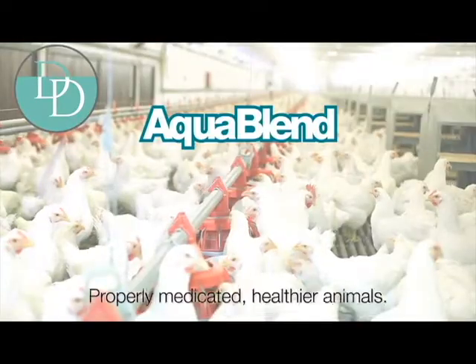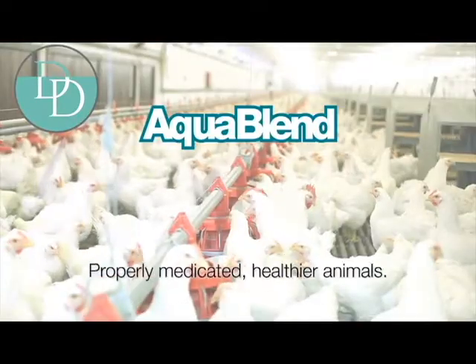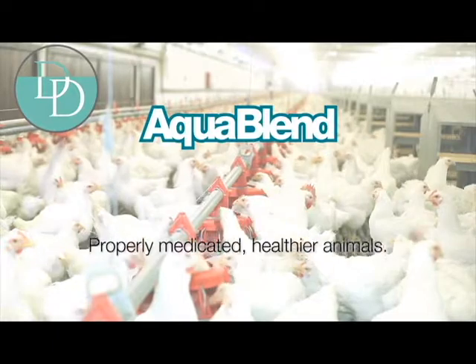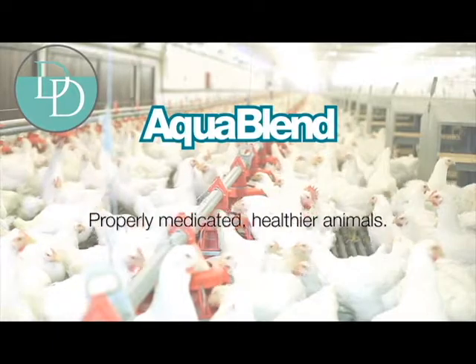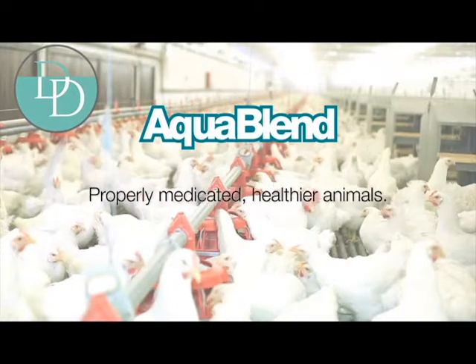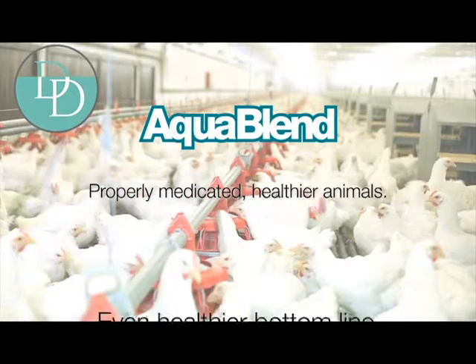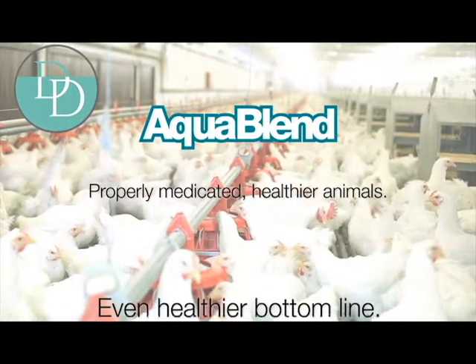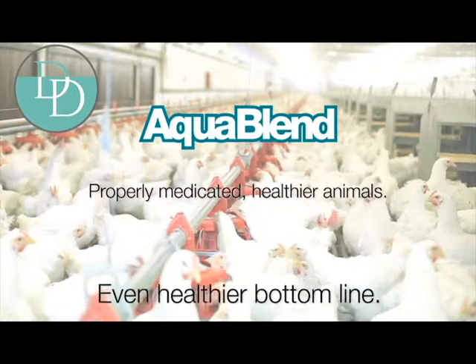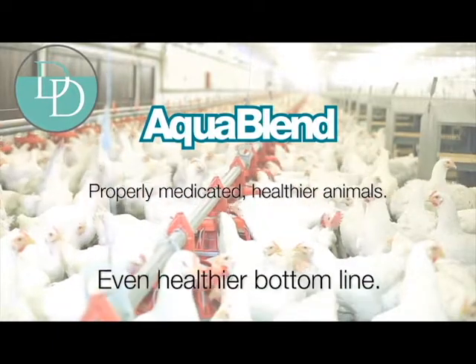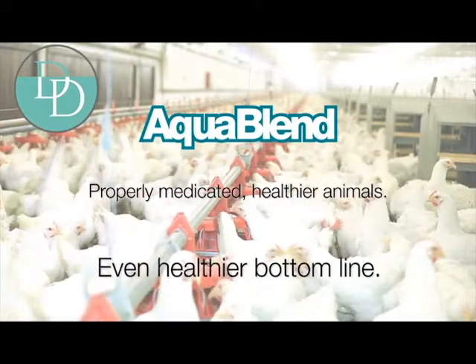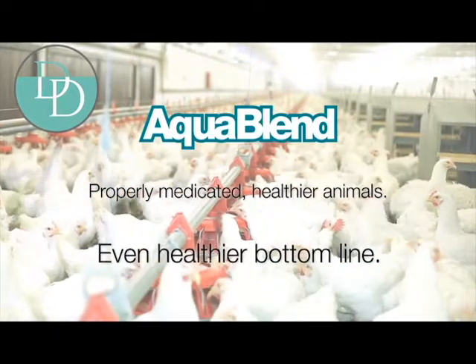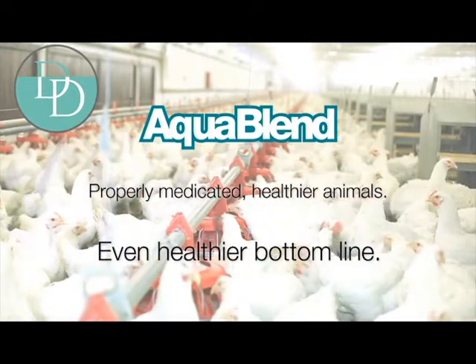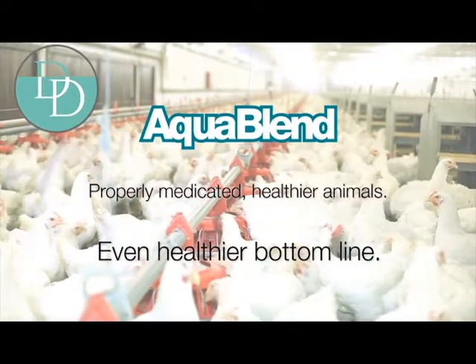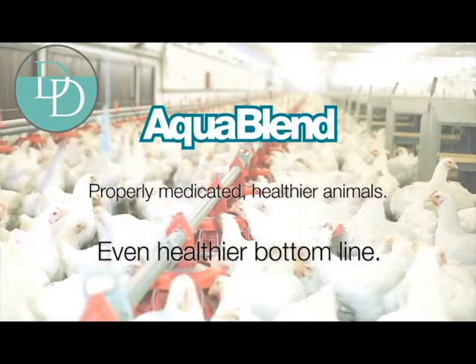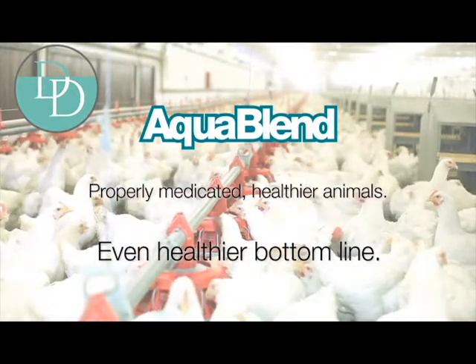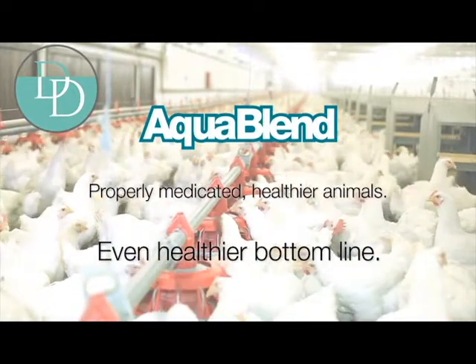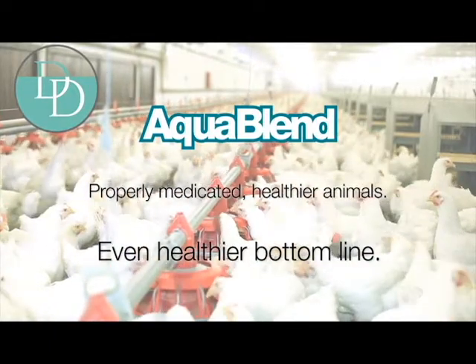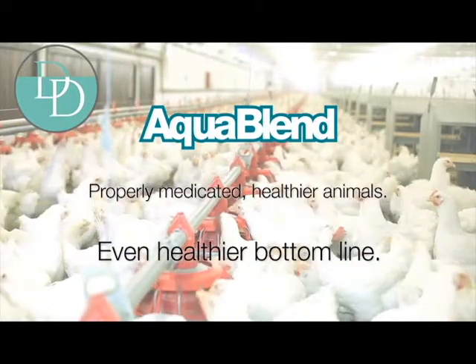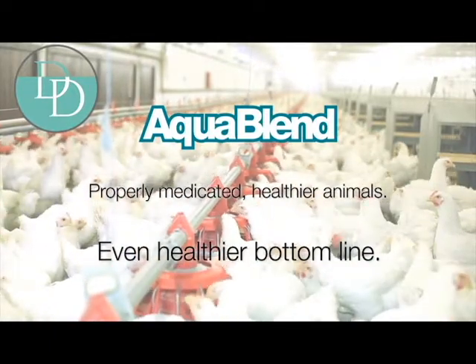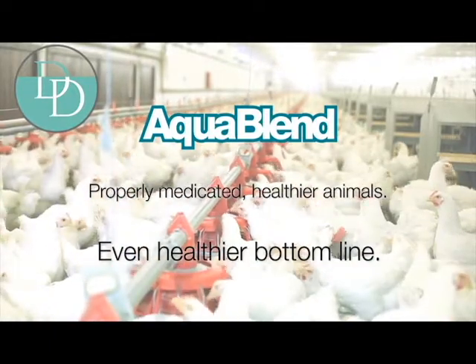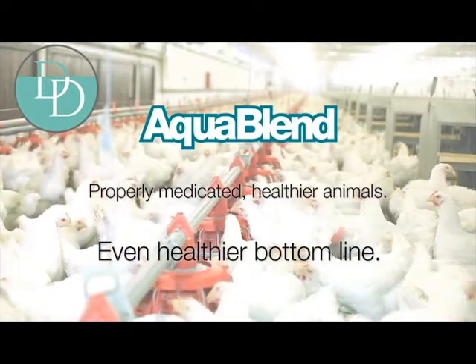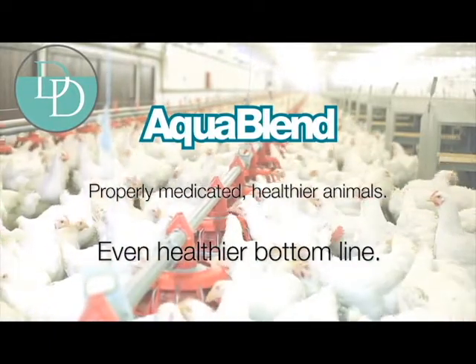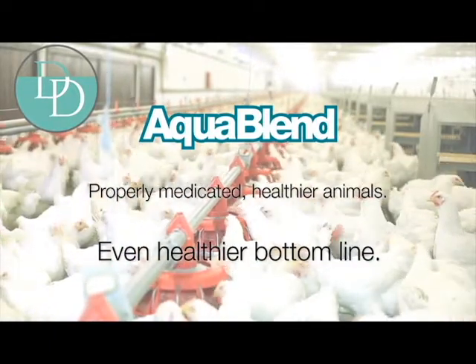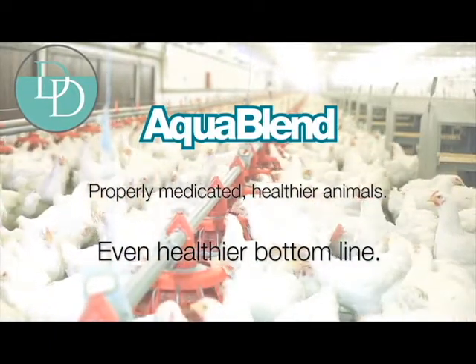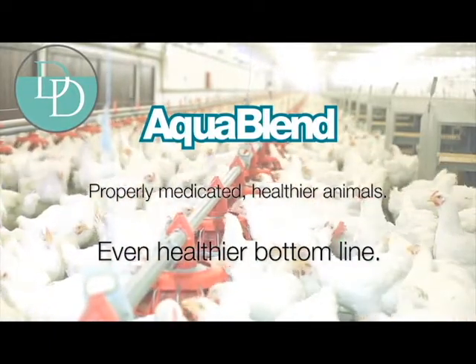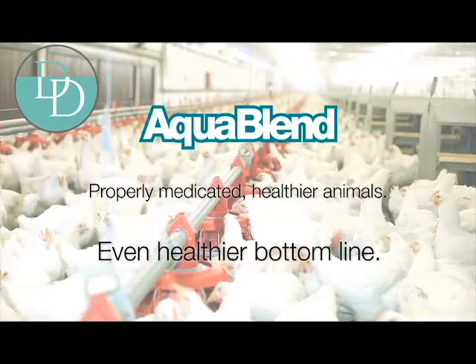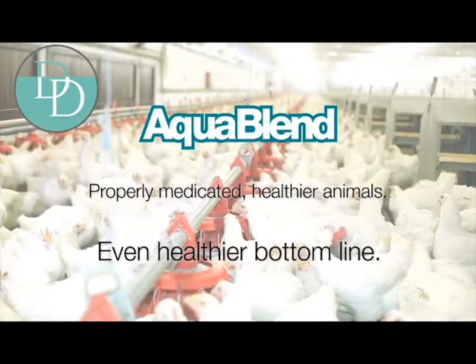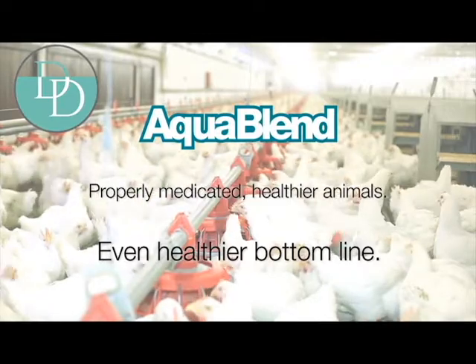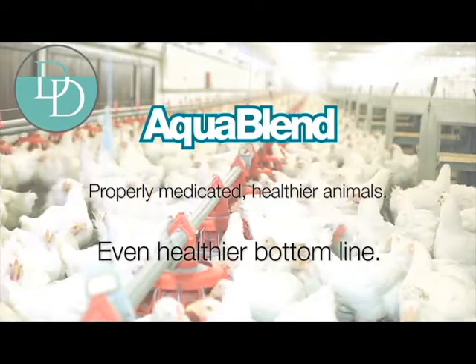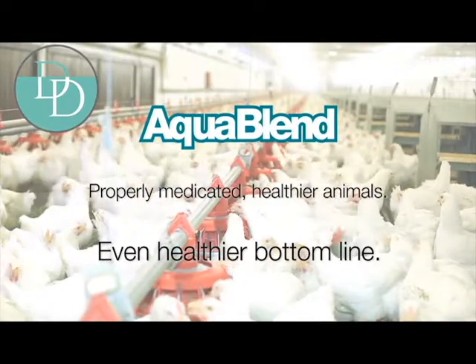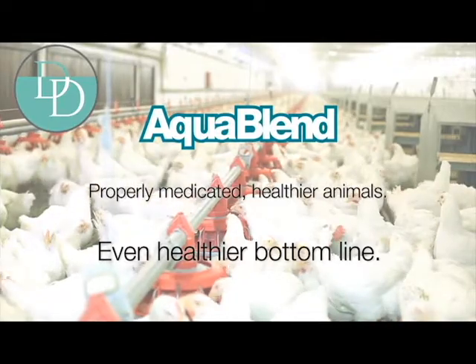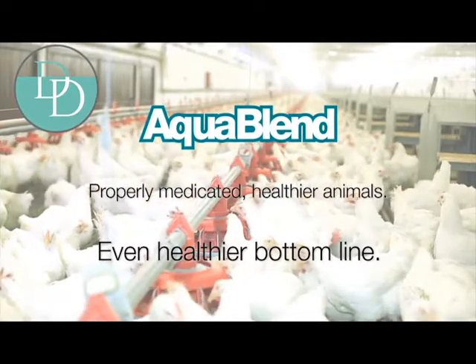In the end, it all adds up to properly medicated, healthier animals, and an even healthier bottom line.